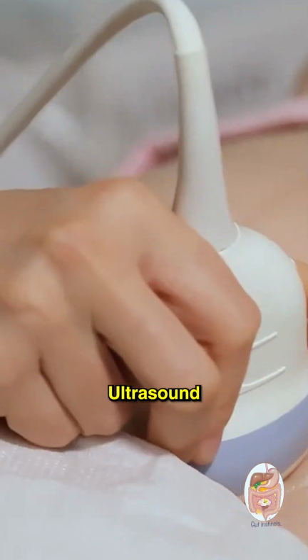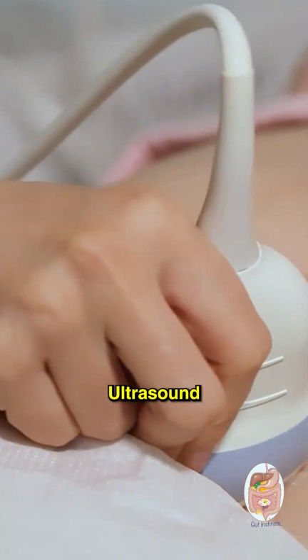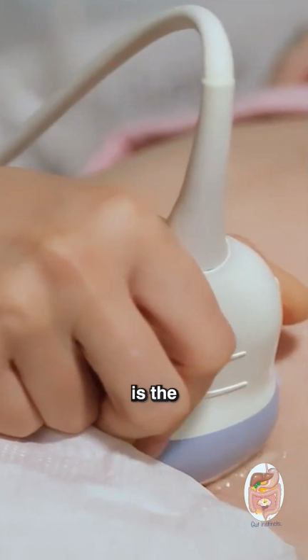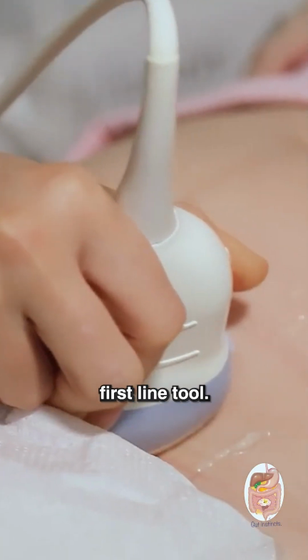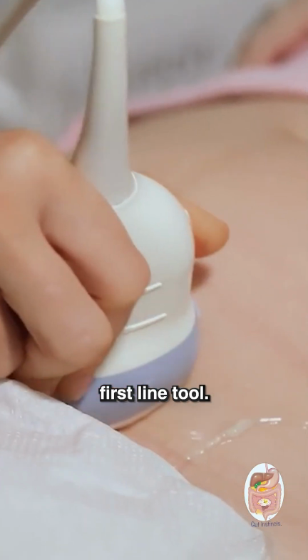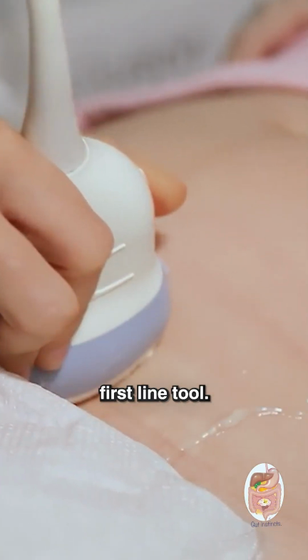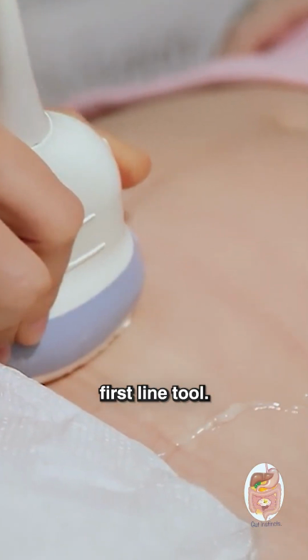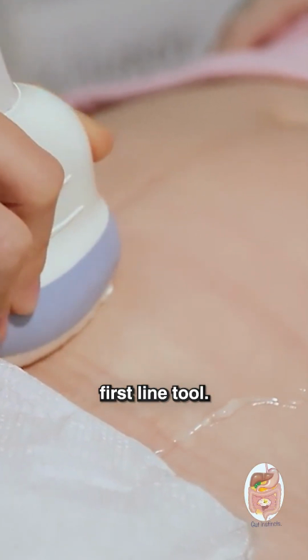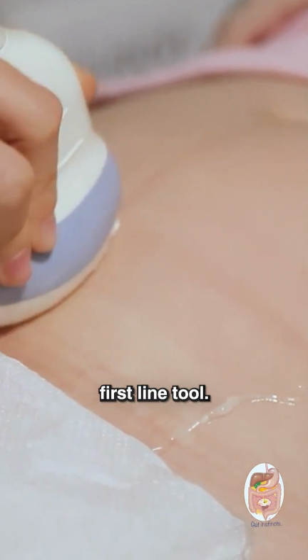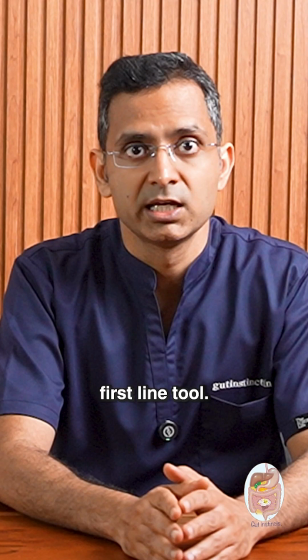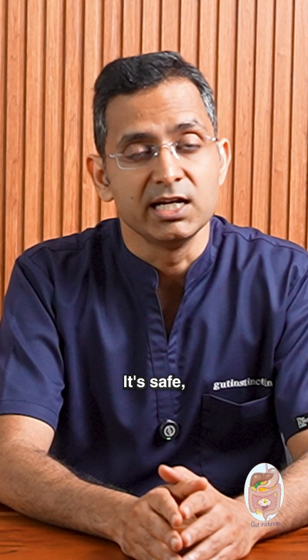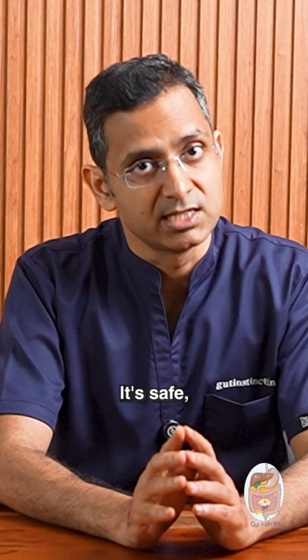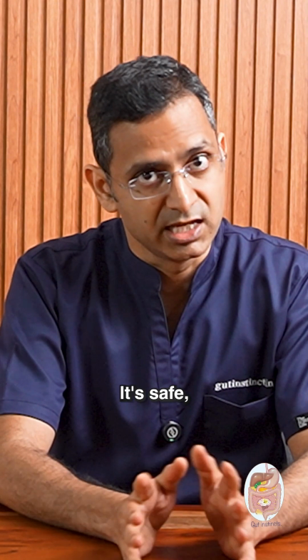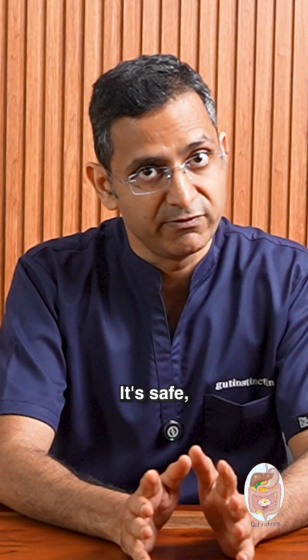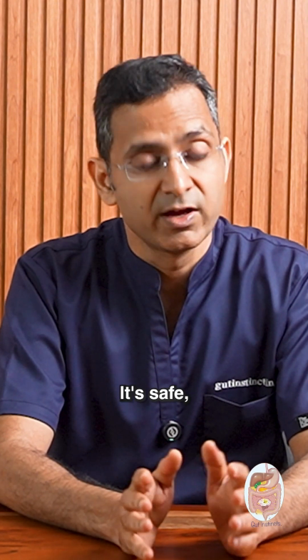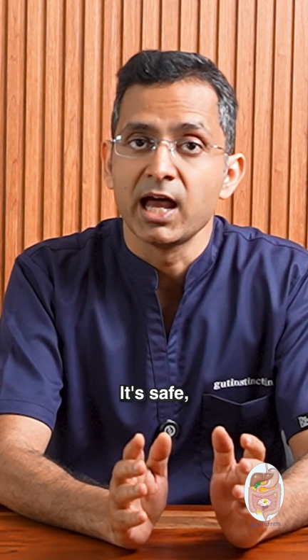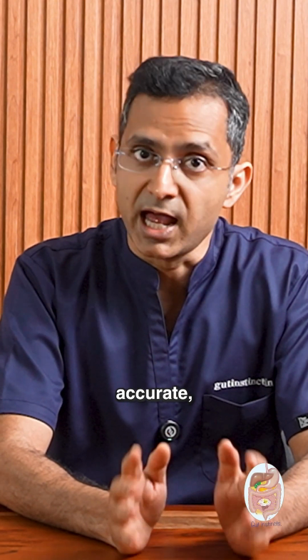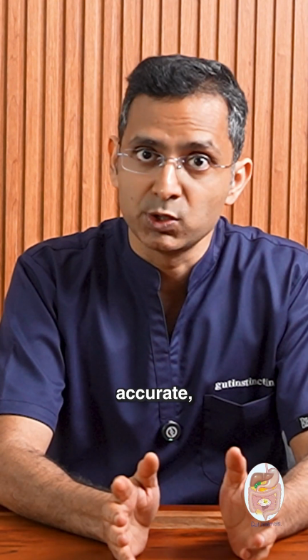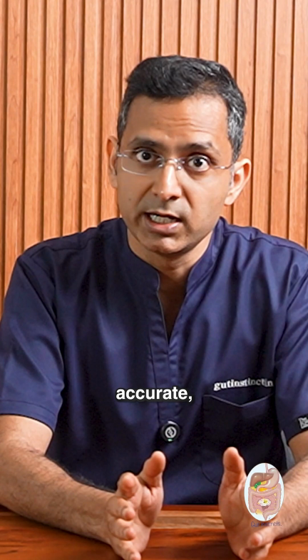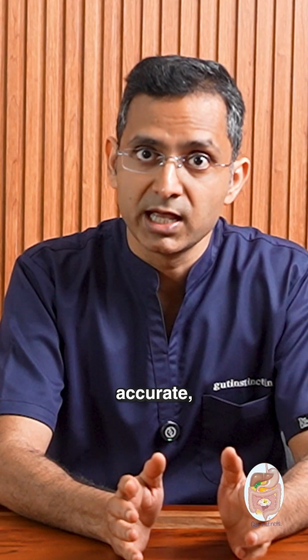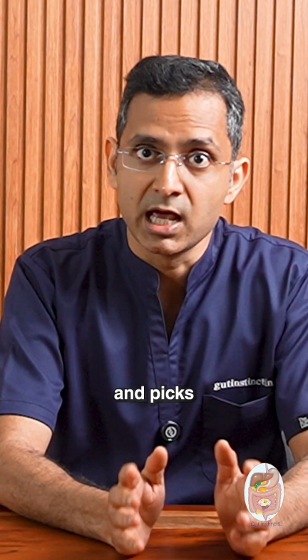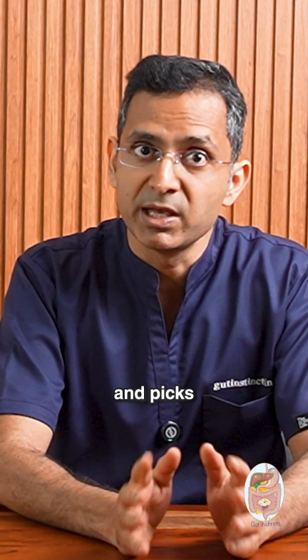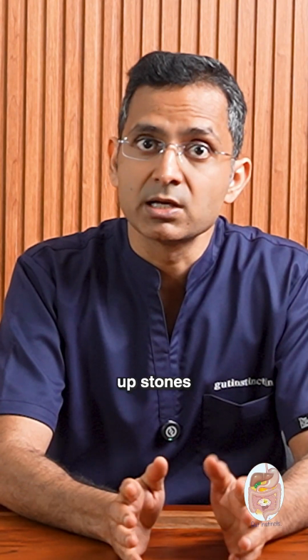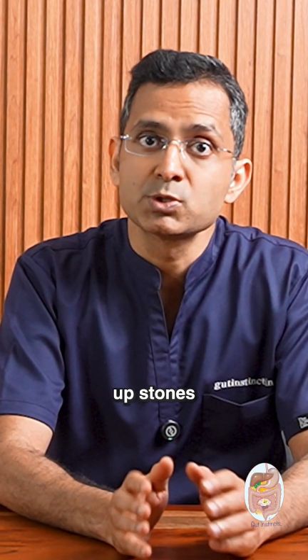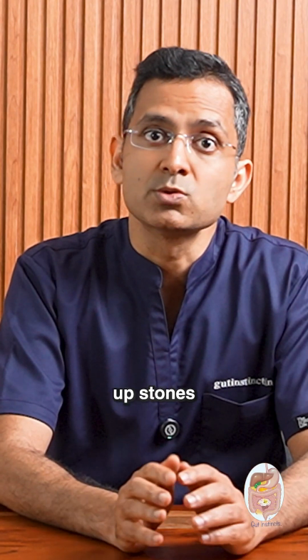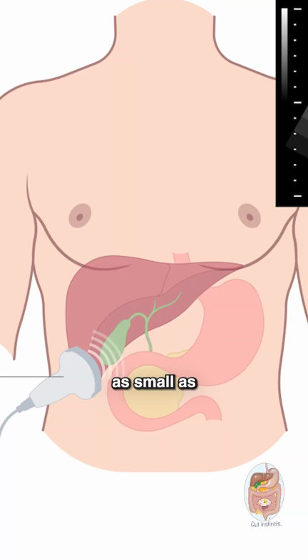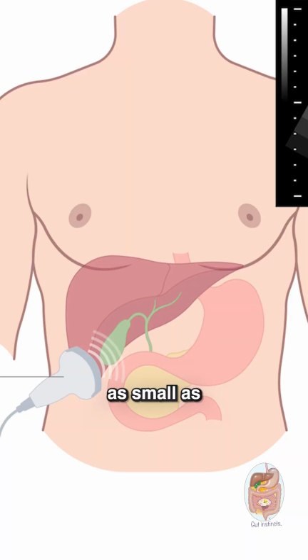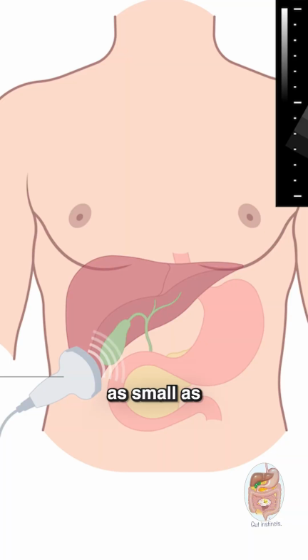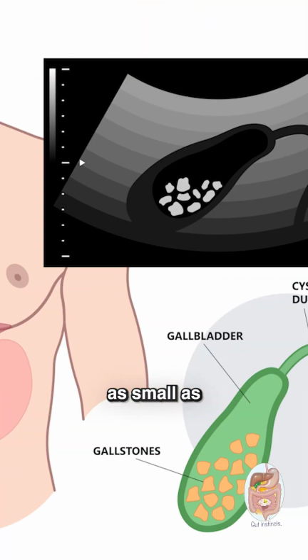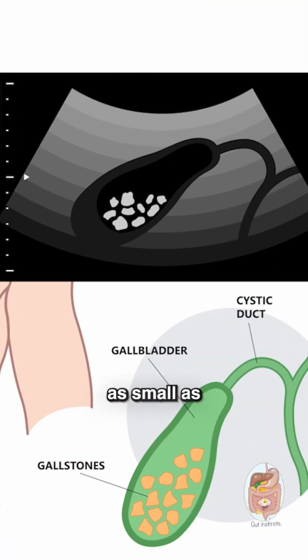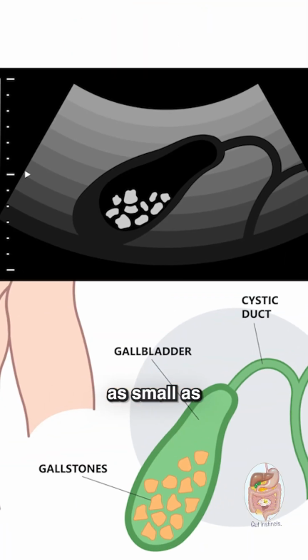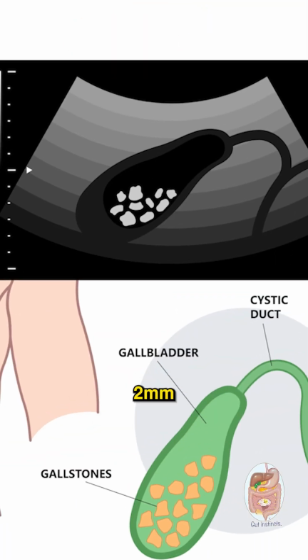Ultrasound is the first-line tool. It's safe, accurate, and picks up stones as small as 2mm.